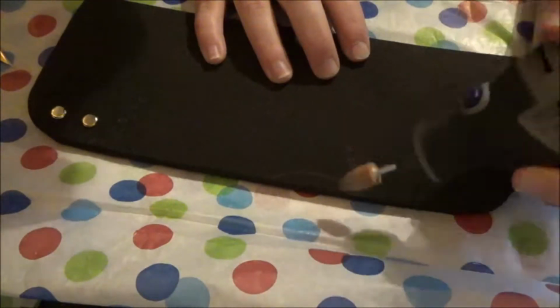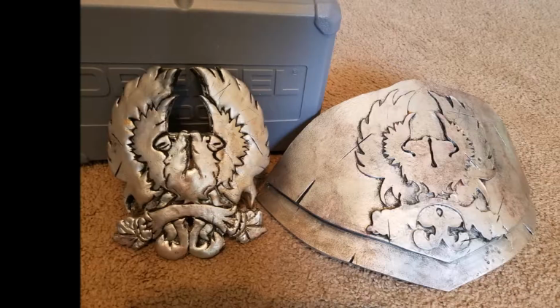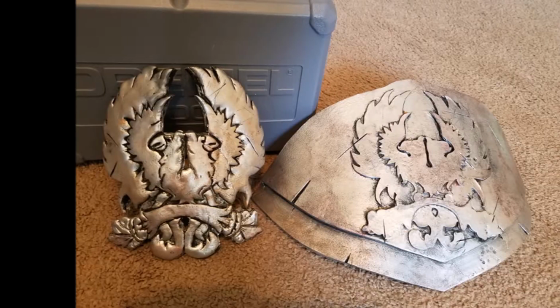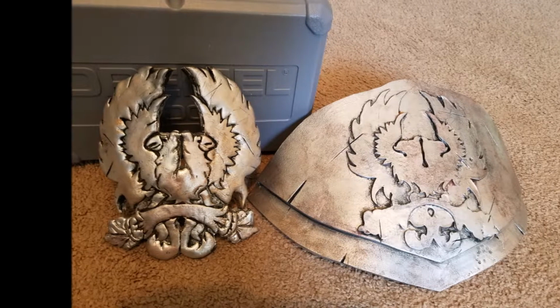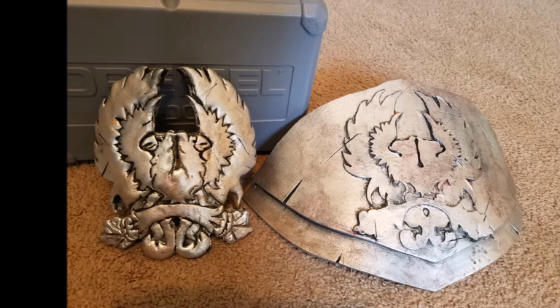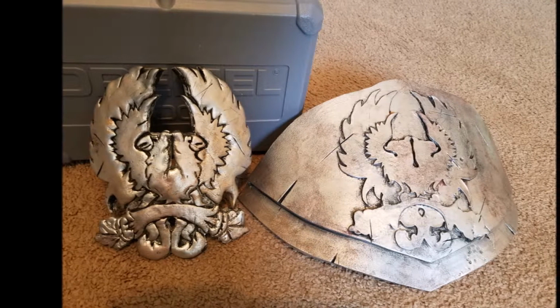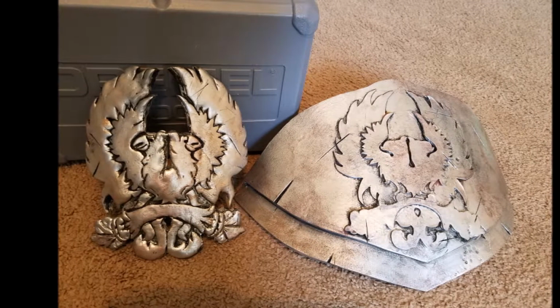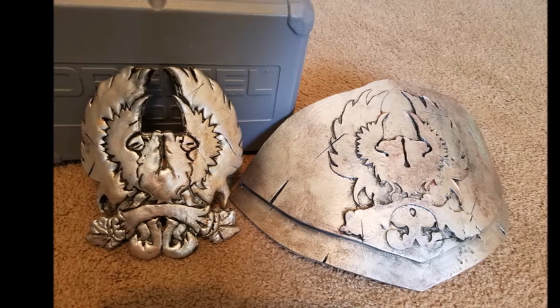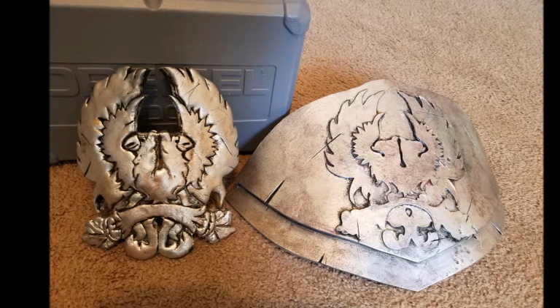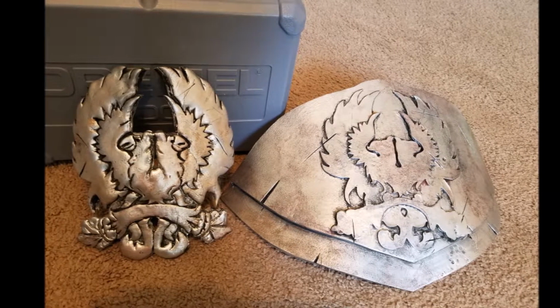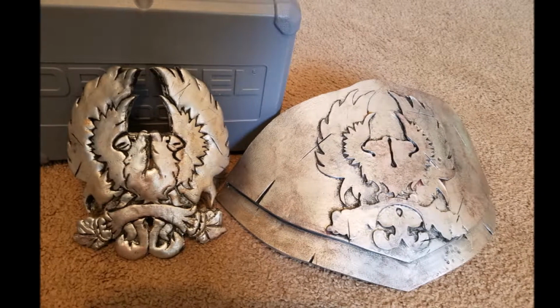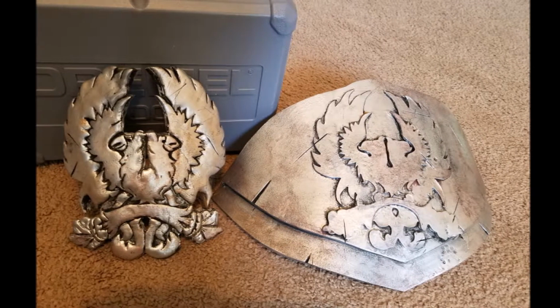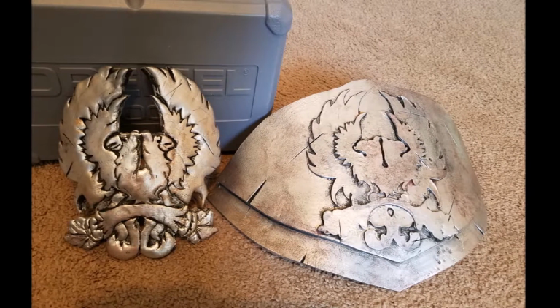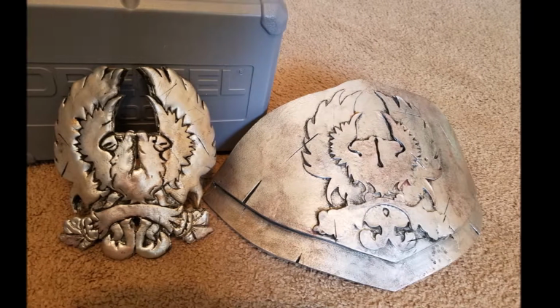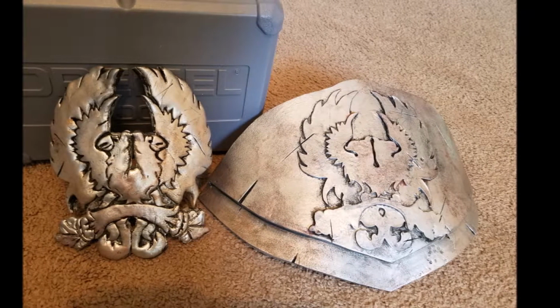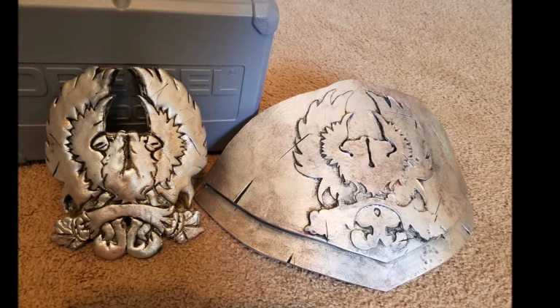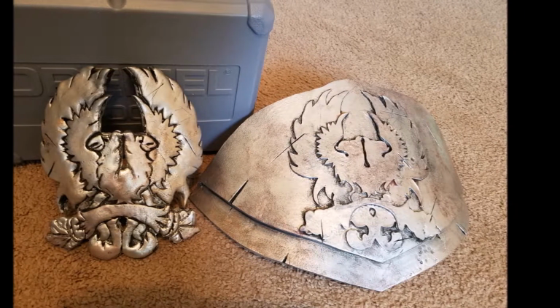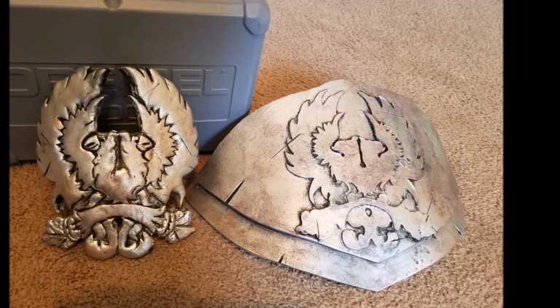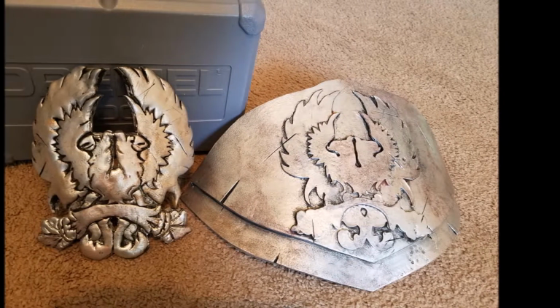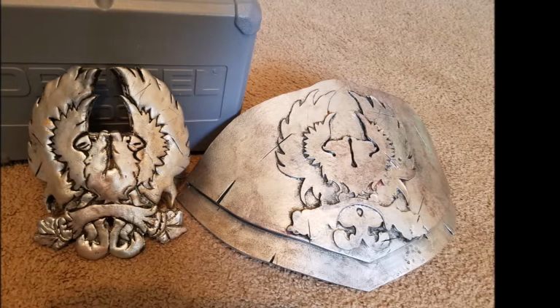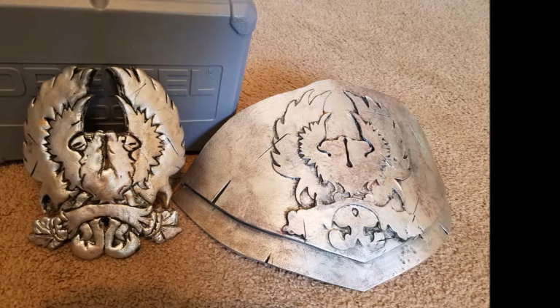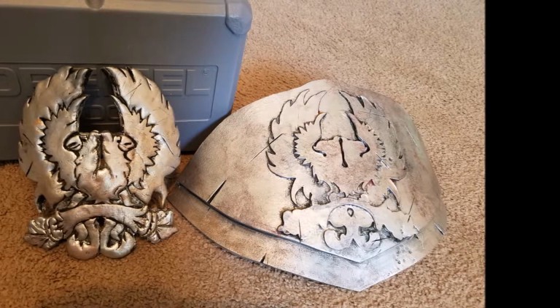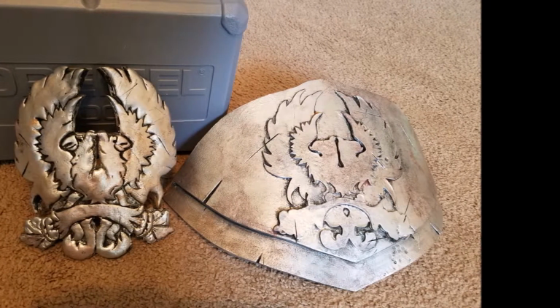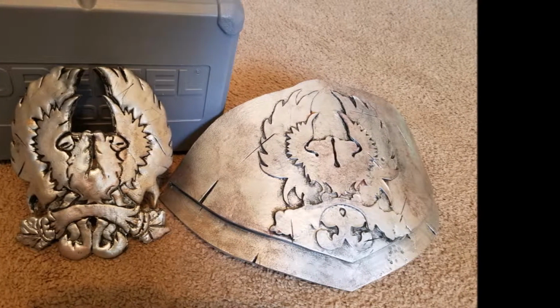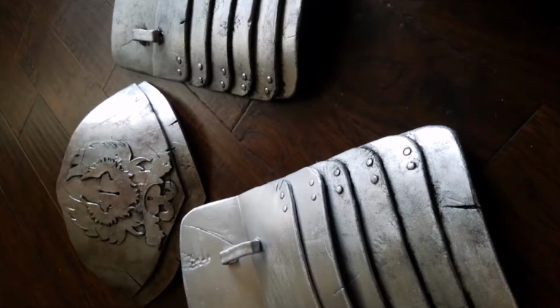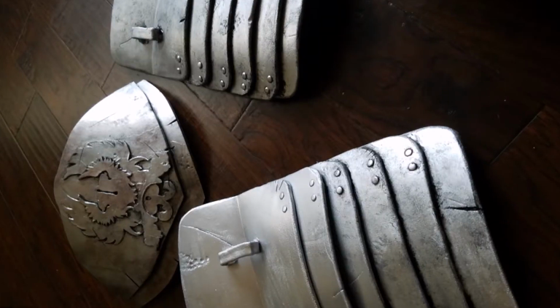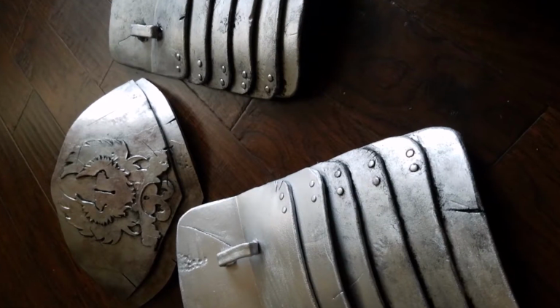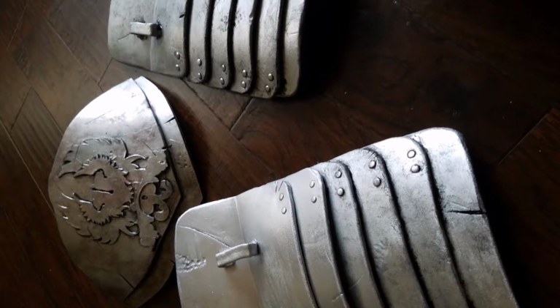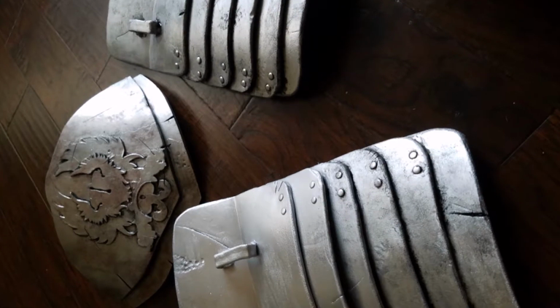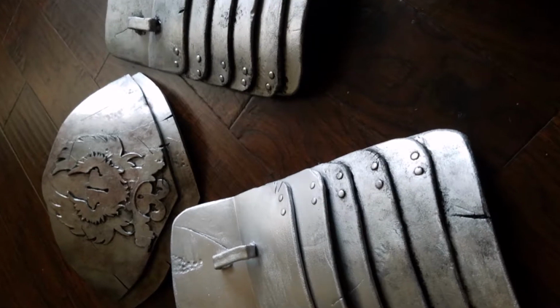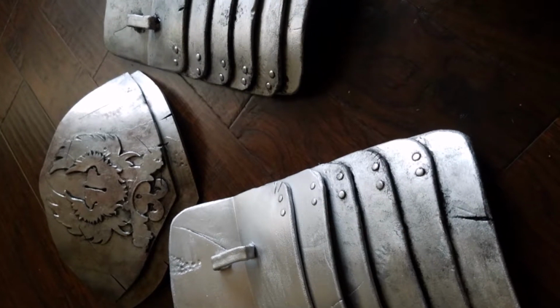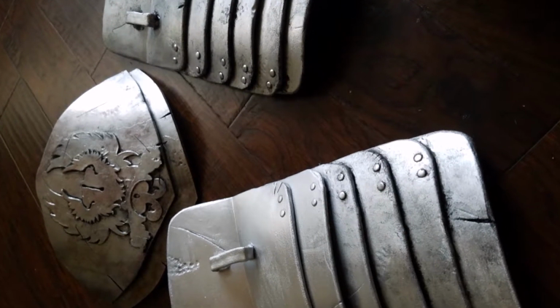Just like before, I gave everything a couple coats of Mod Podge and silver spray paint before using my acrylic paints to weather them. And then they were all done!